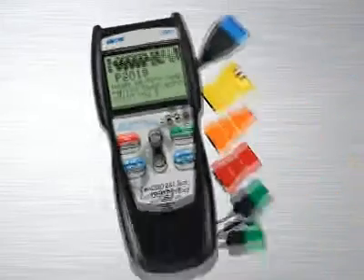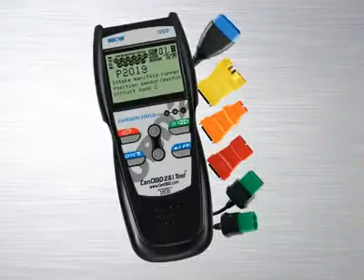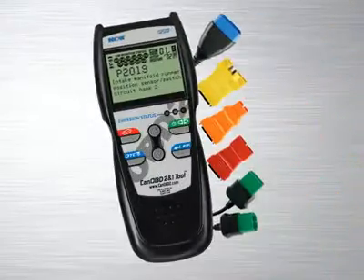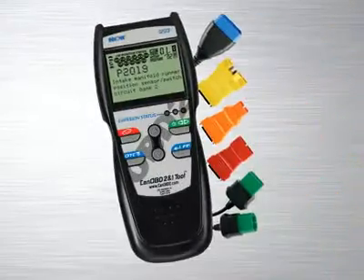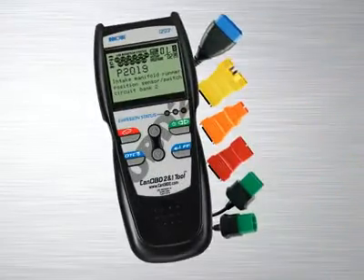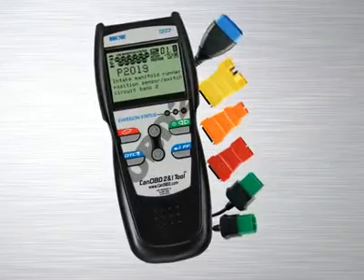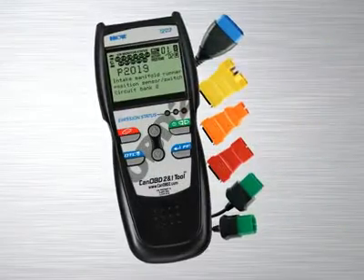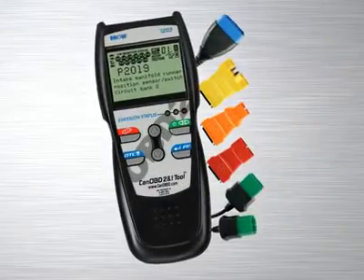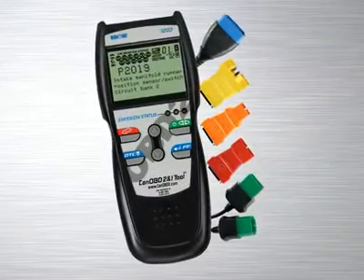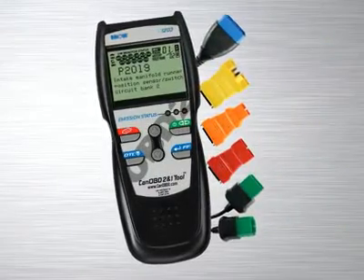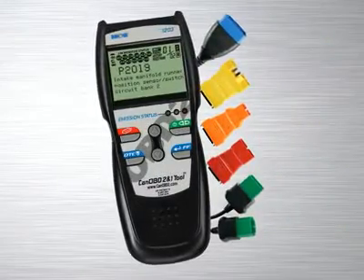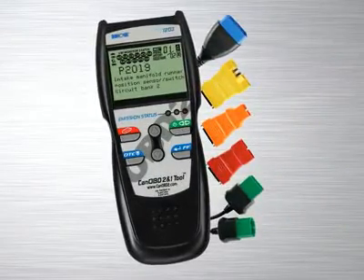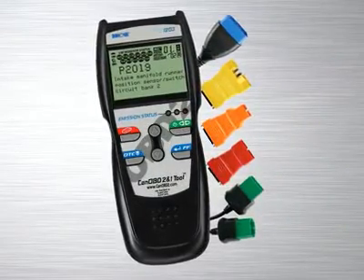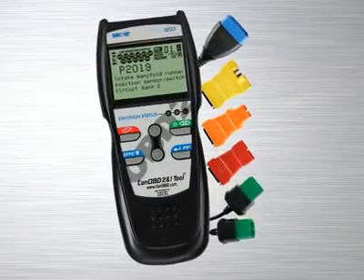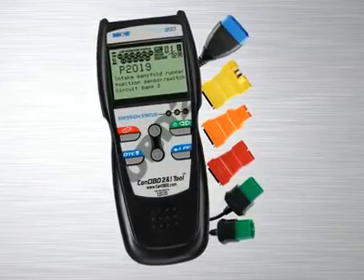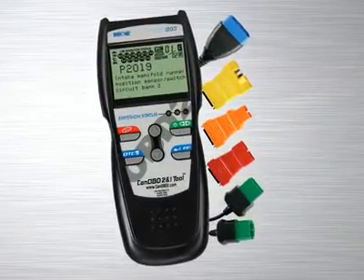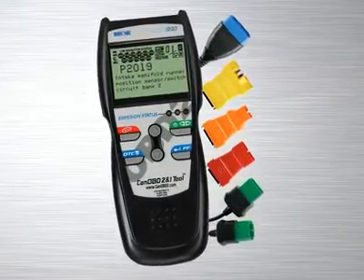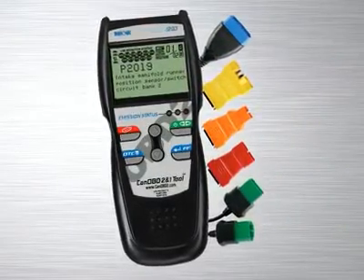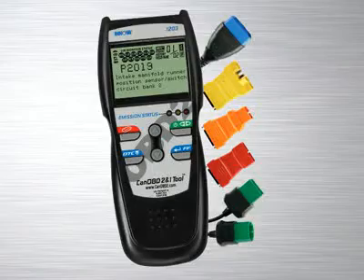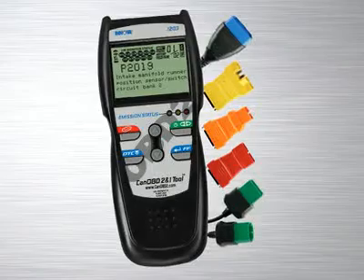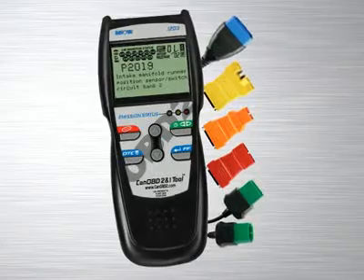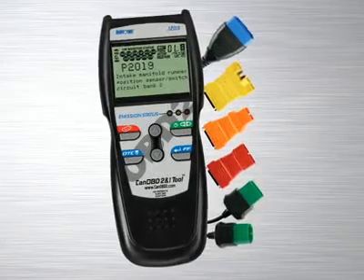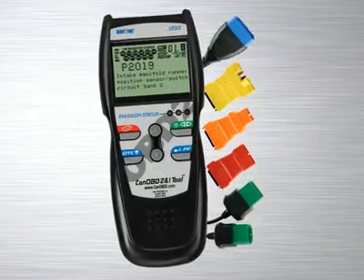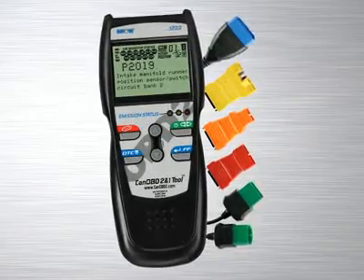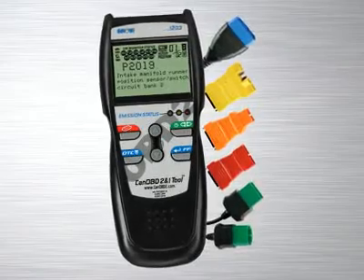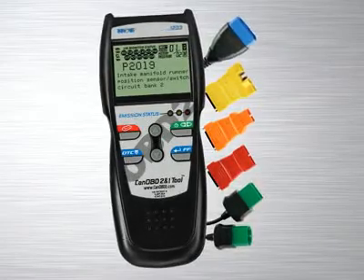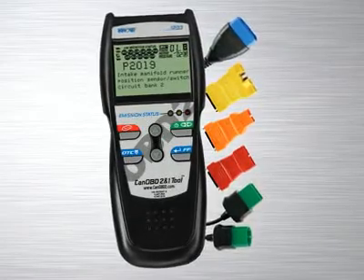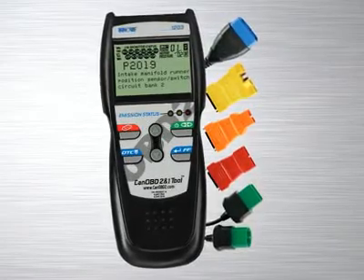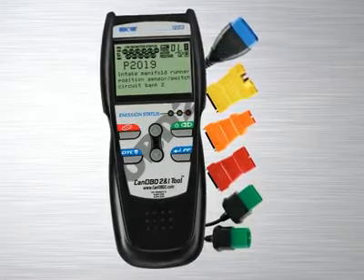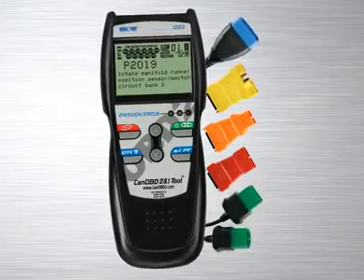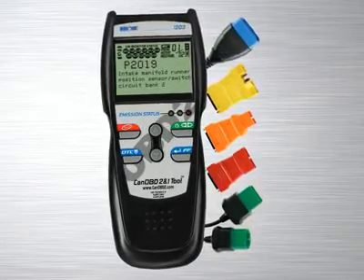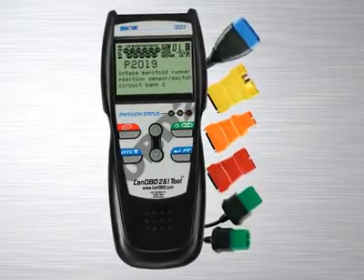Other diagnostic tool manufacturers charge over $100 for this feature alone, and a separate reader has to be purchased. This is included on all of our tools at no extra charge.